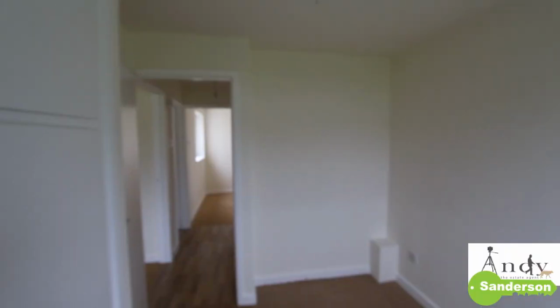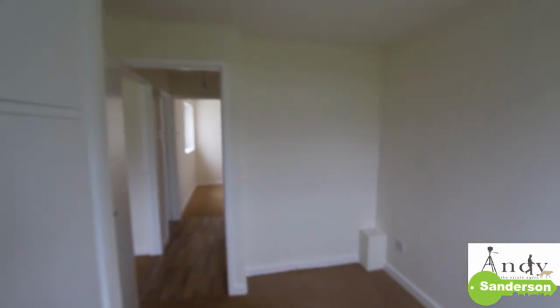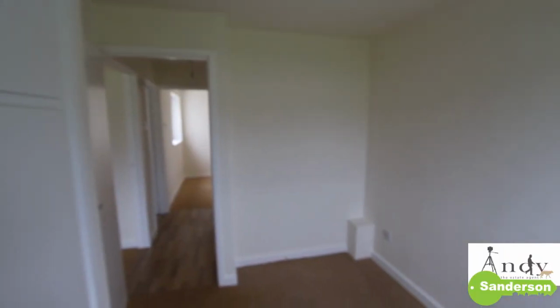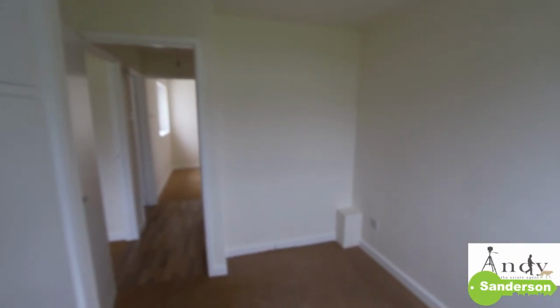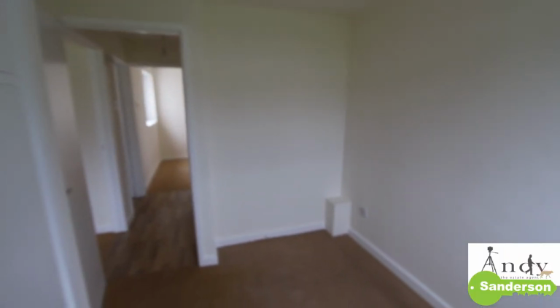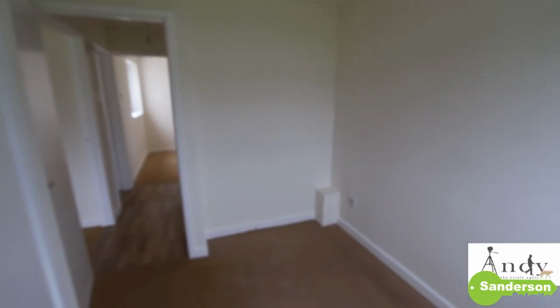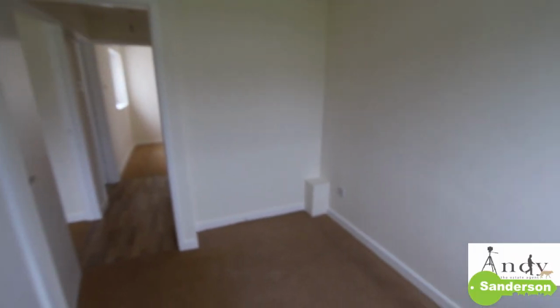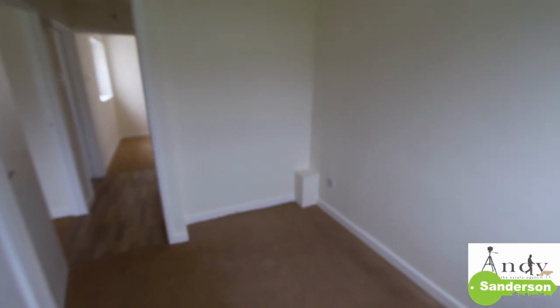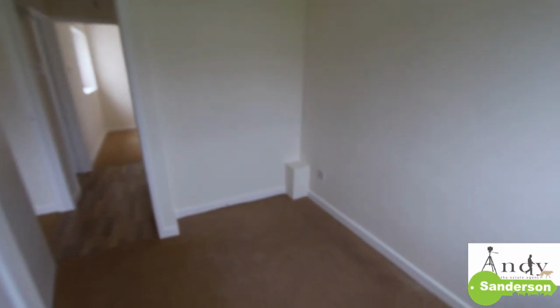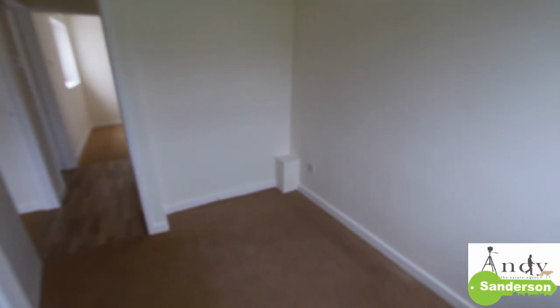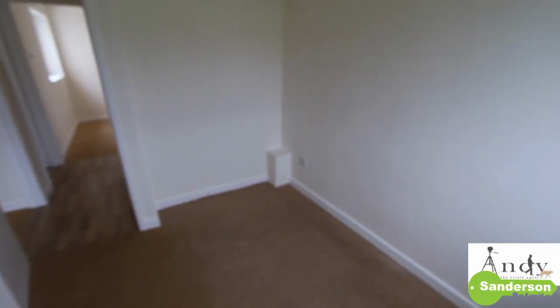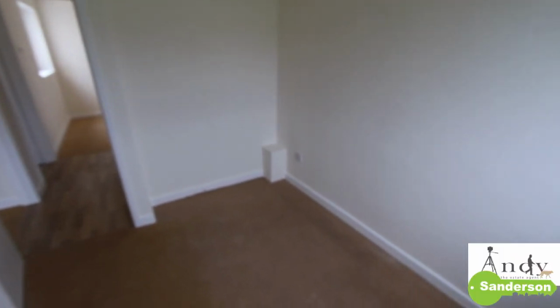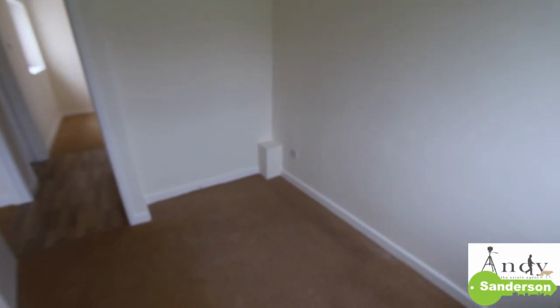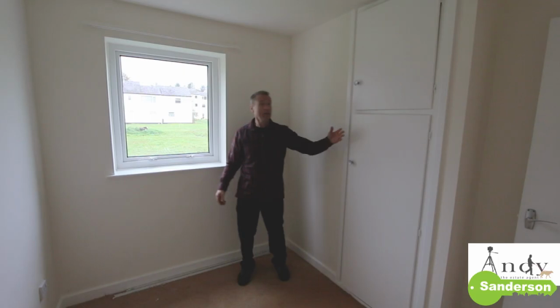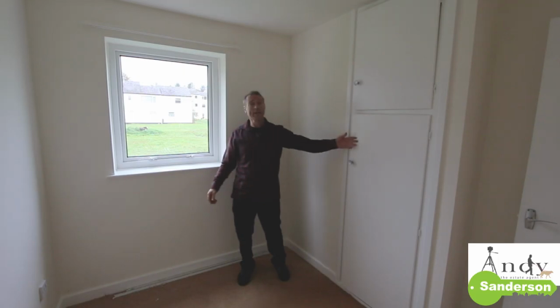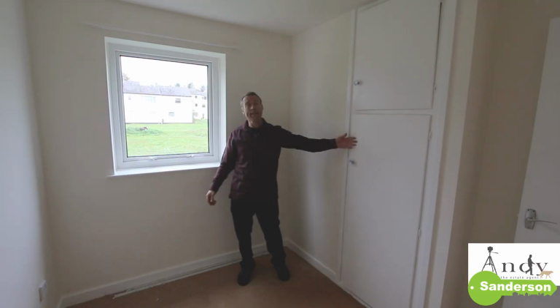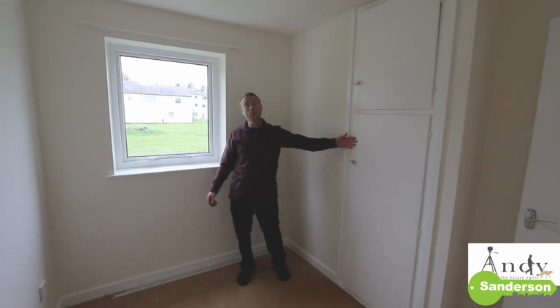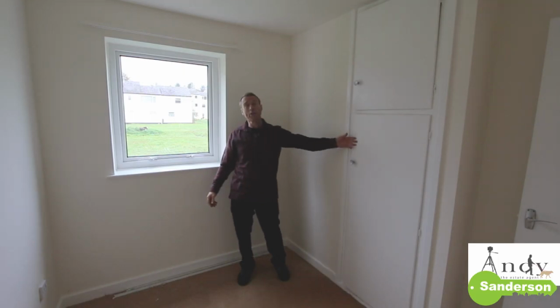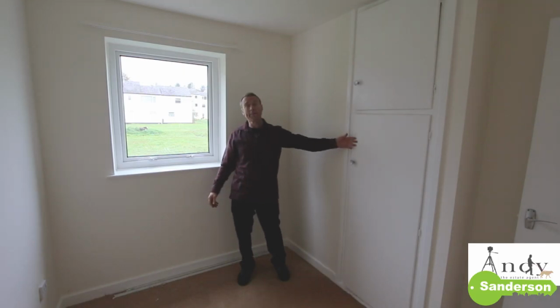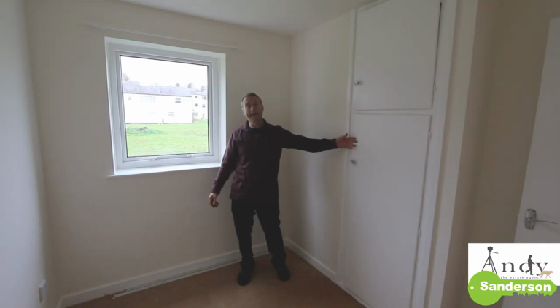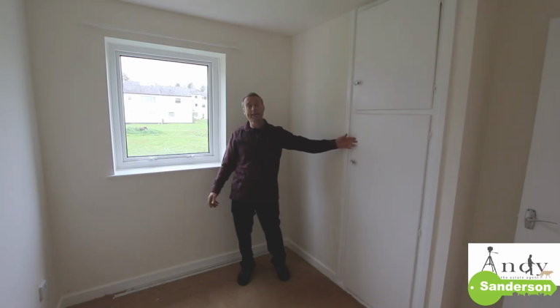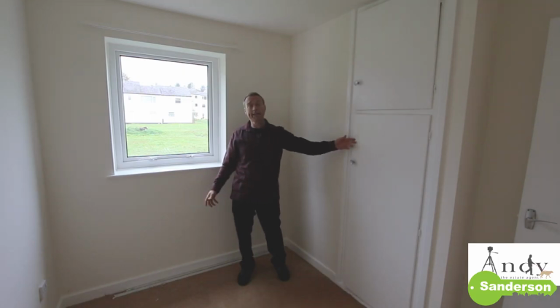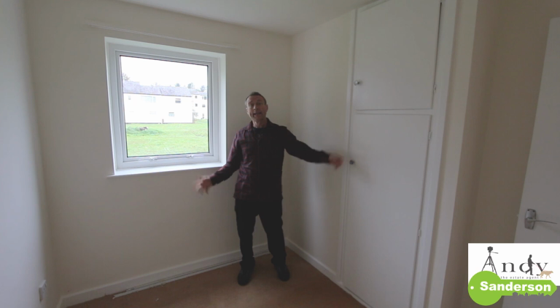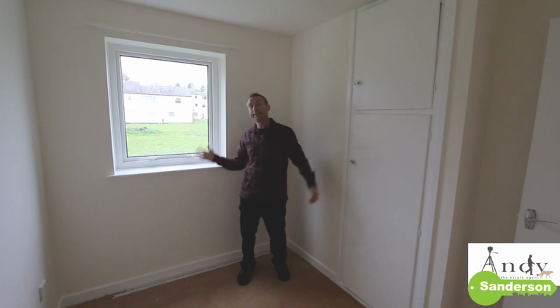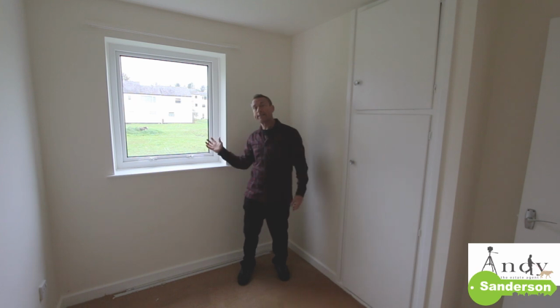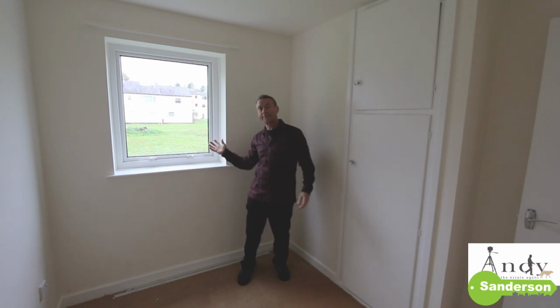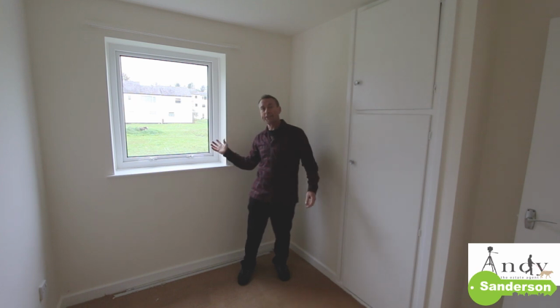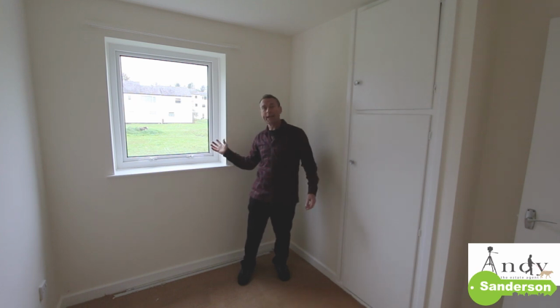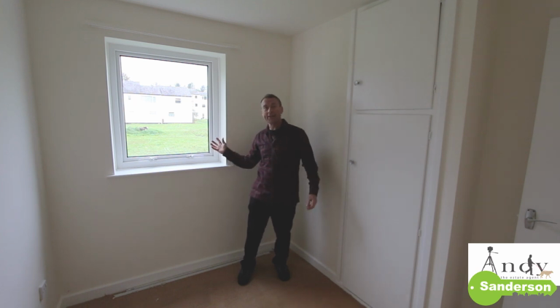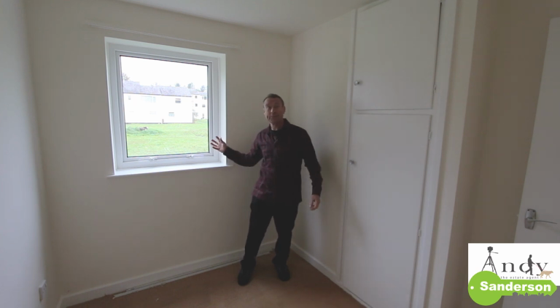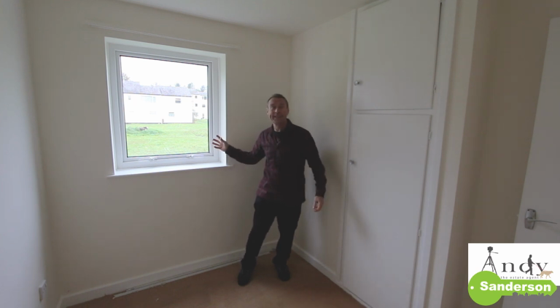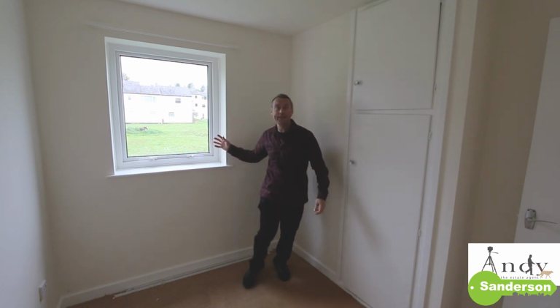This is the other bedroom — a single size — with another wardrobe fitted in and the same view out the window.